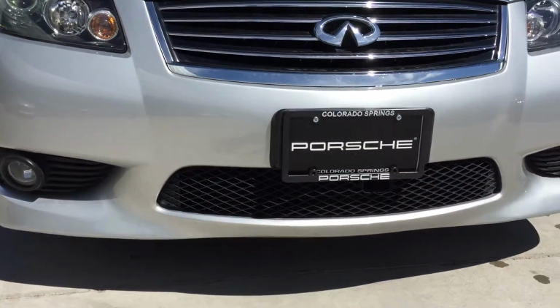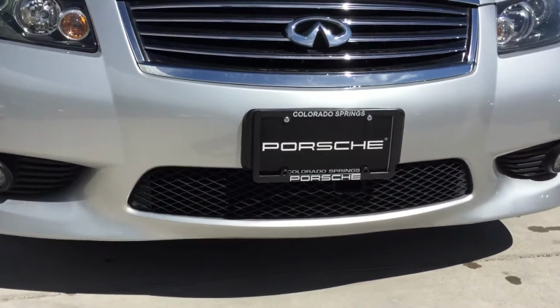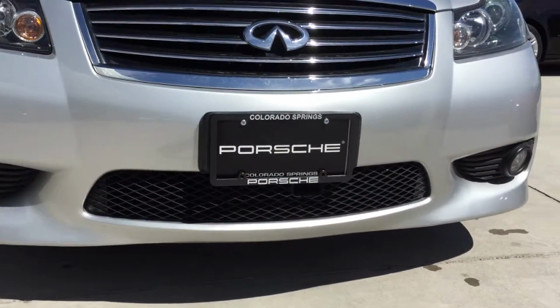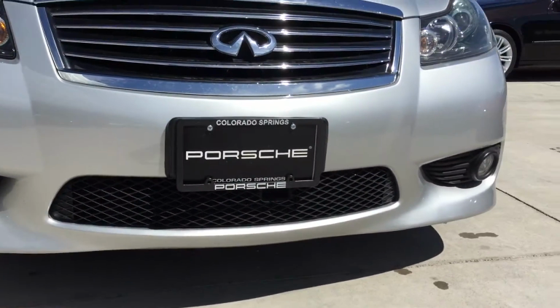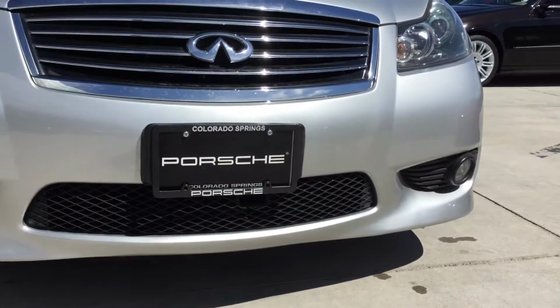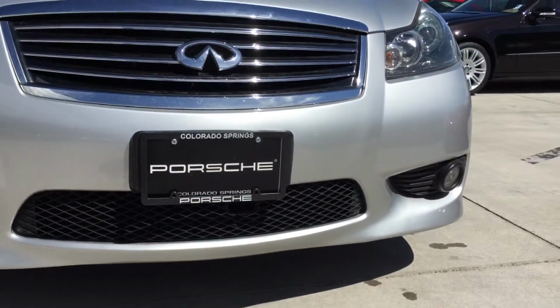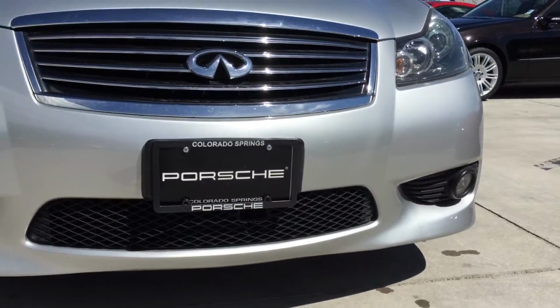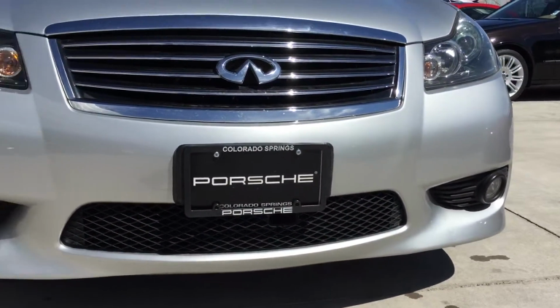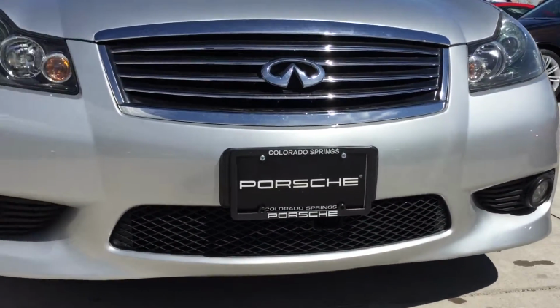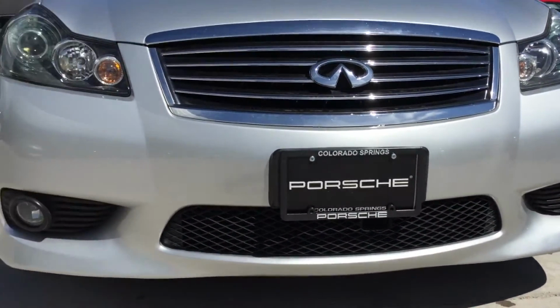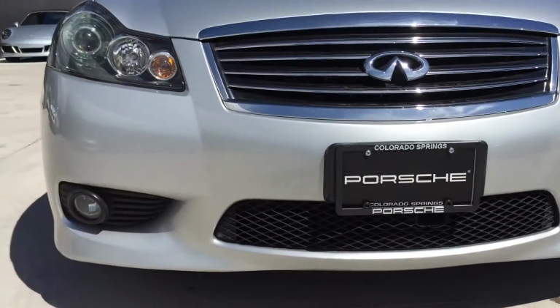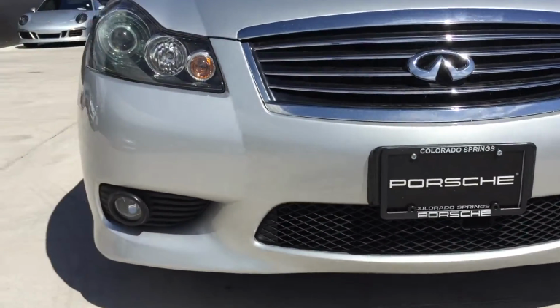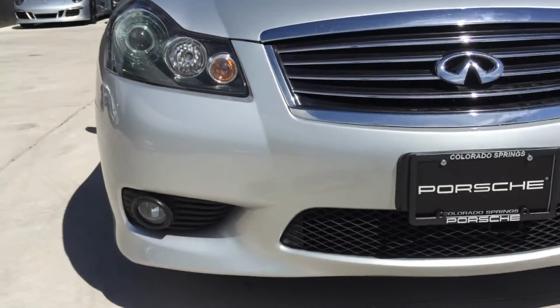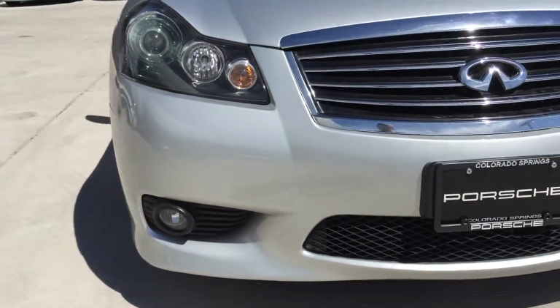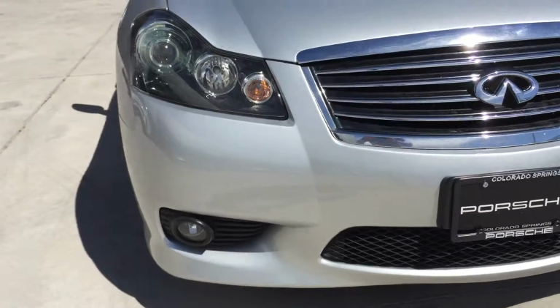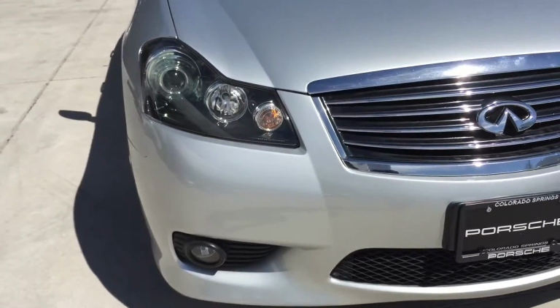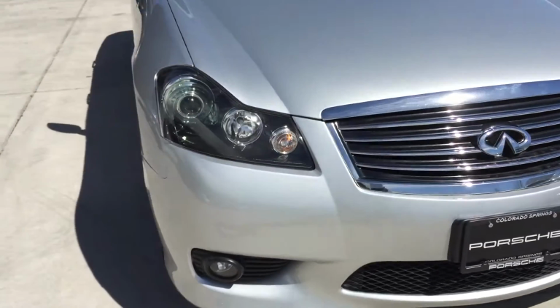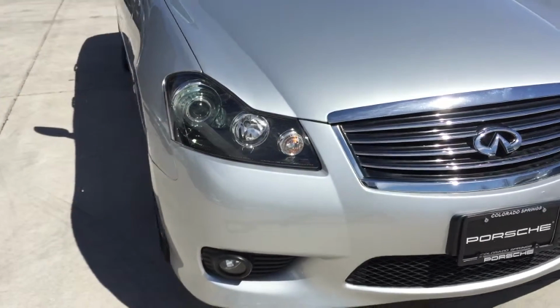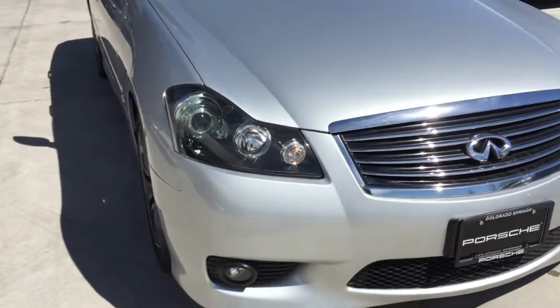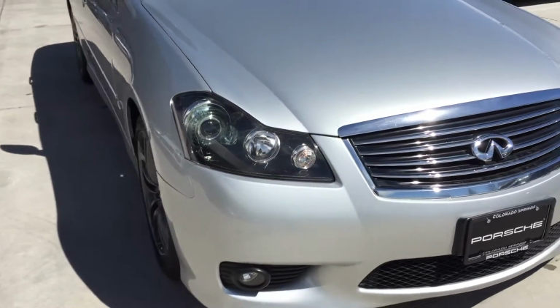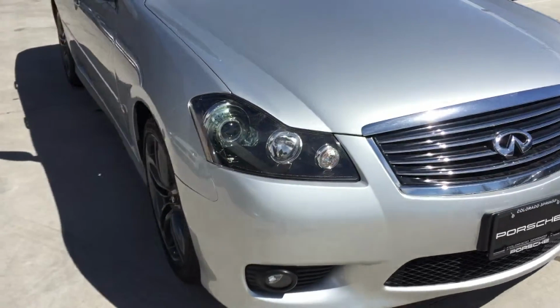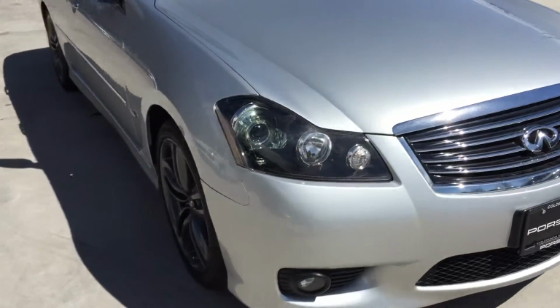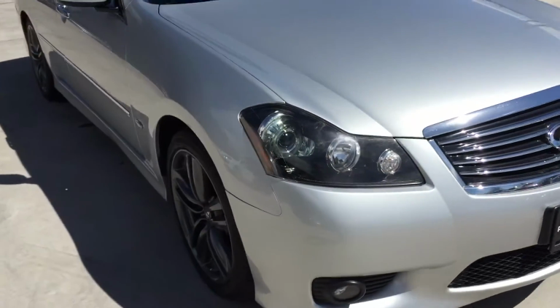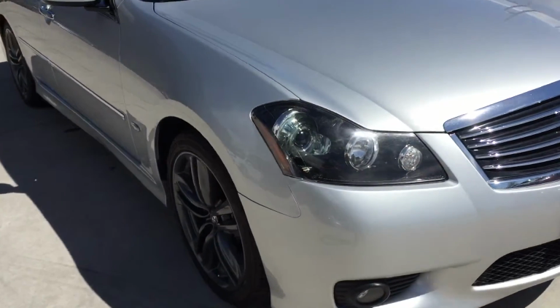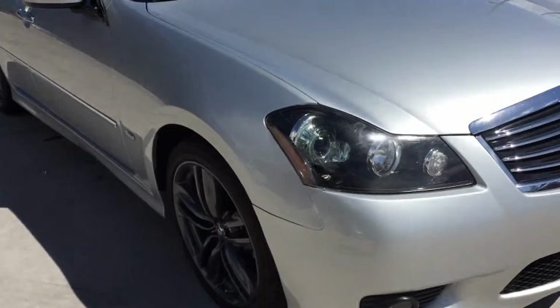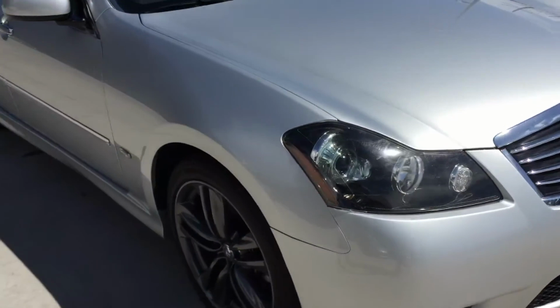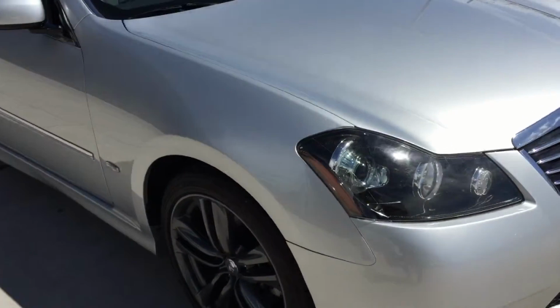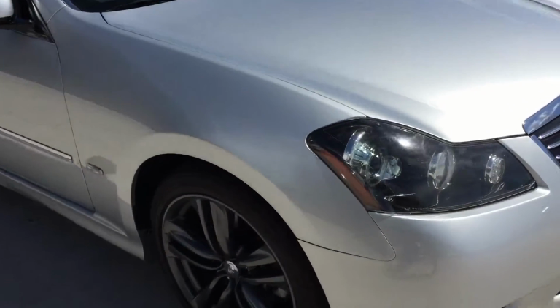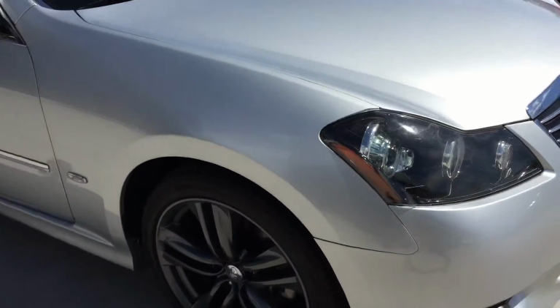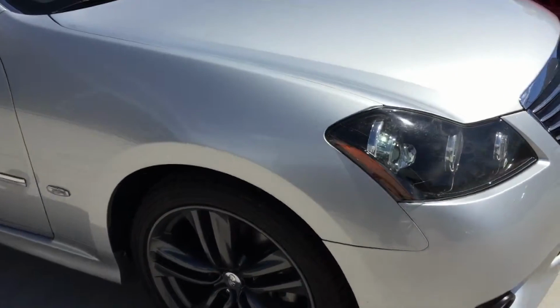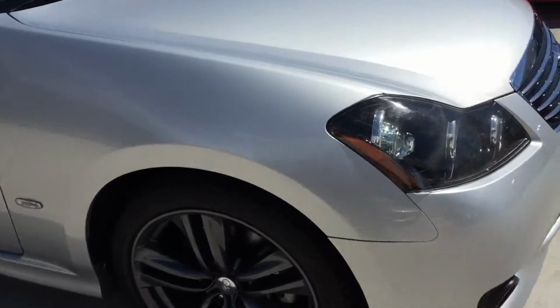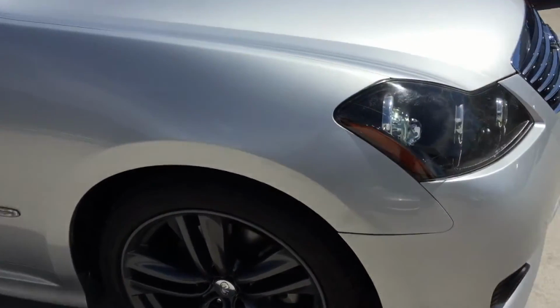Get down nice and low, show you the front there. It's in great shape. The owner definitely cared a lot about how they drove this car.